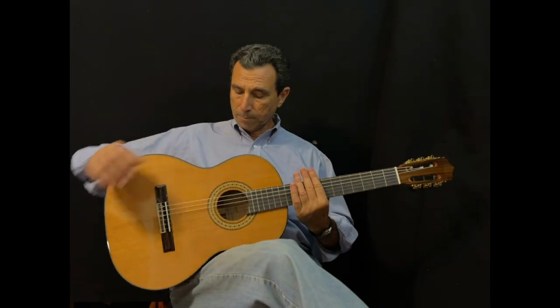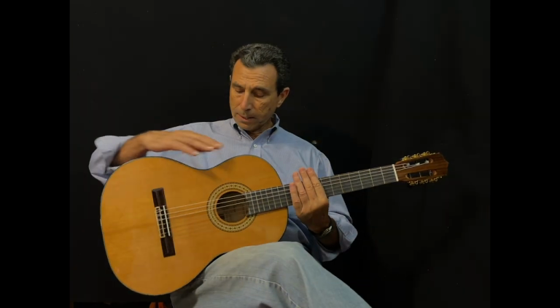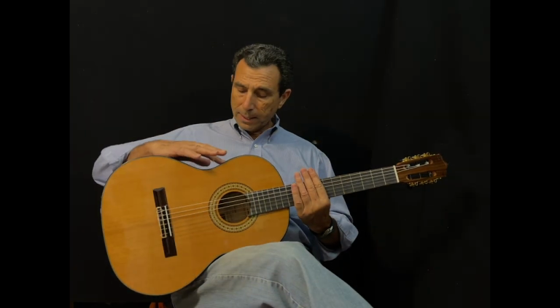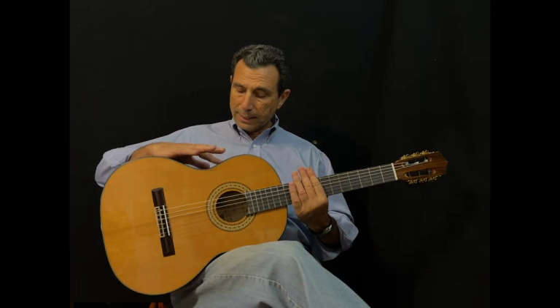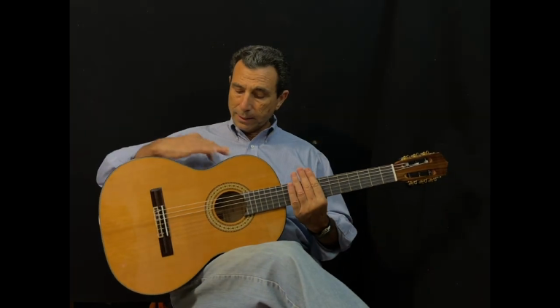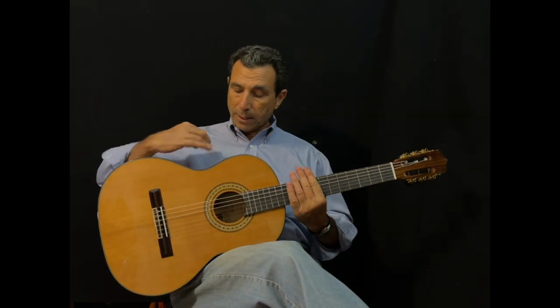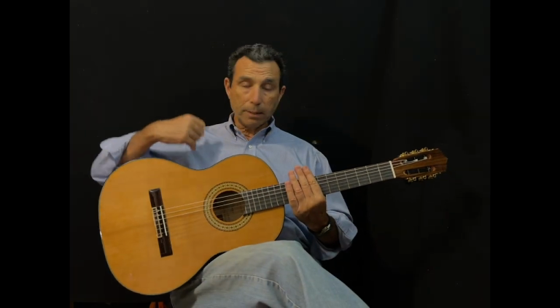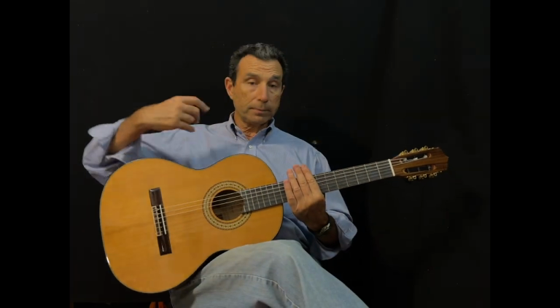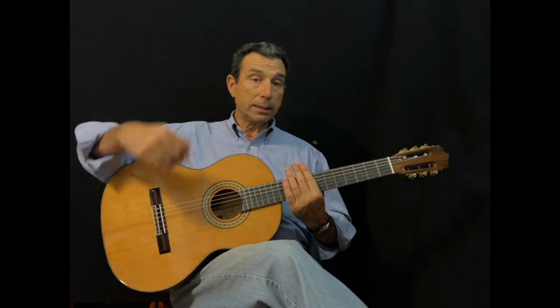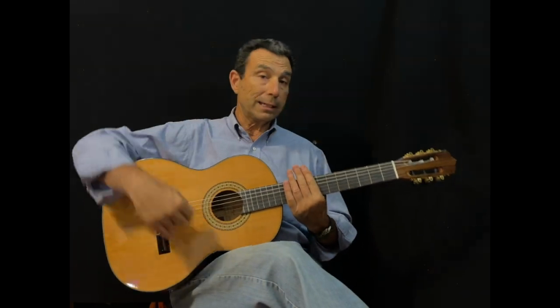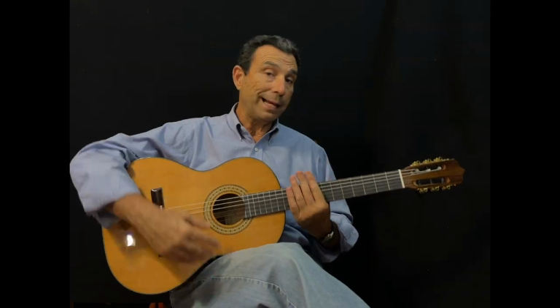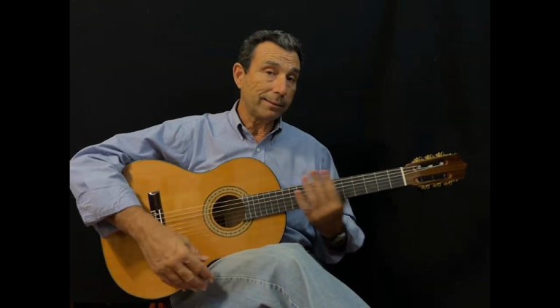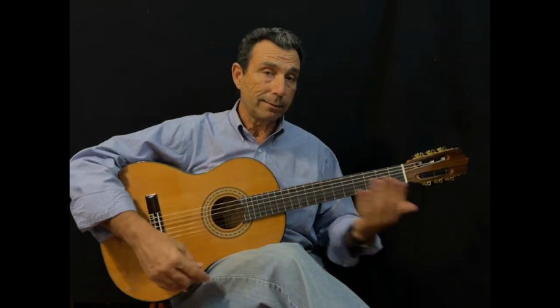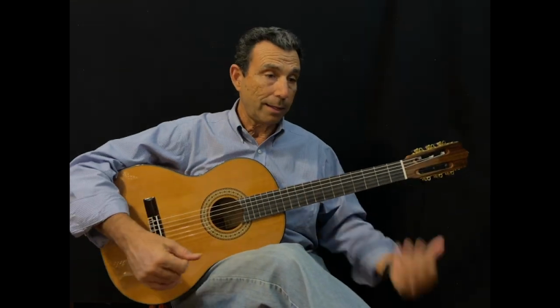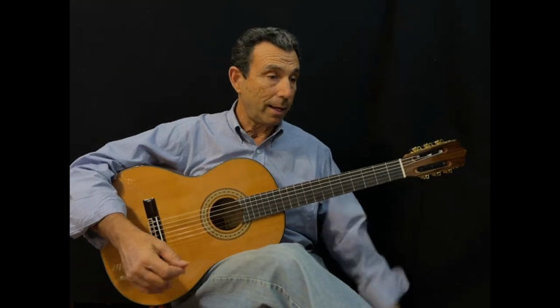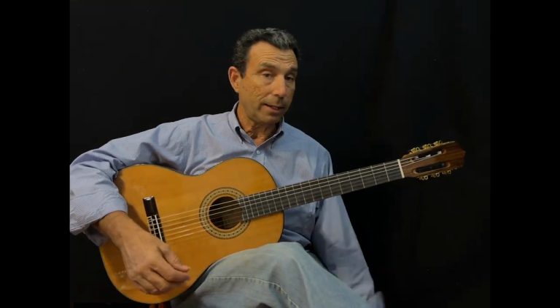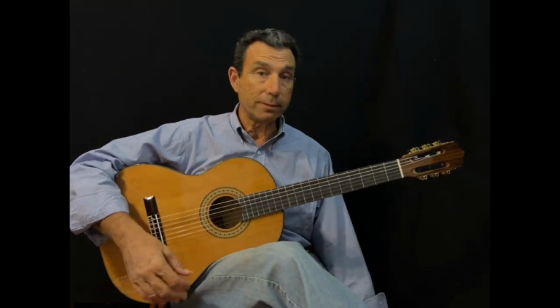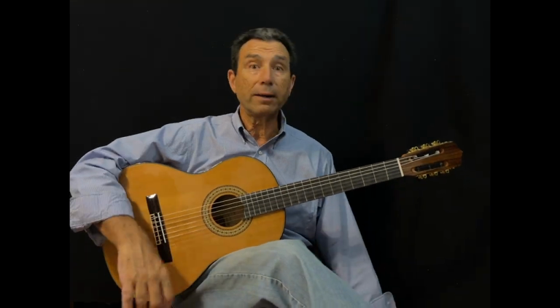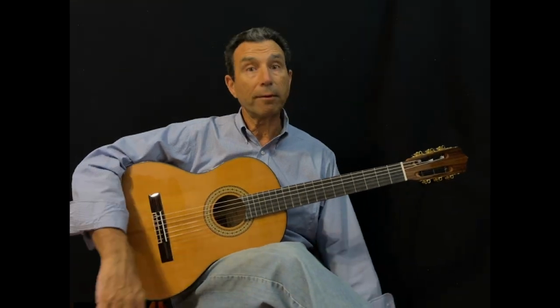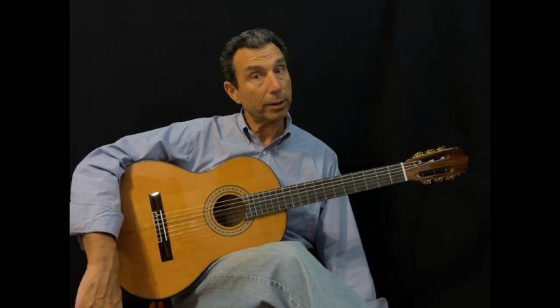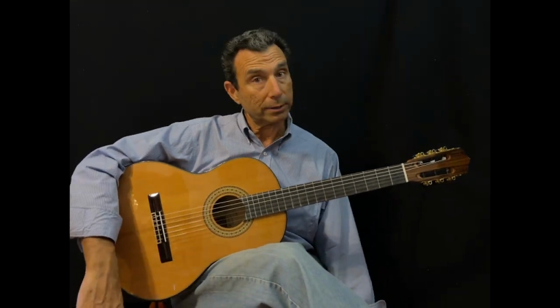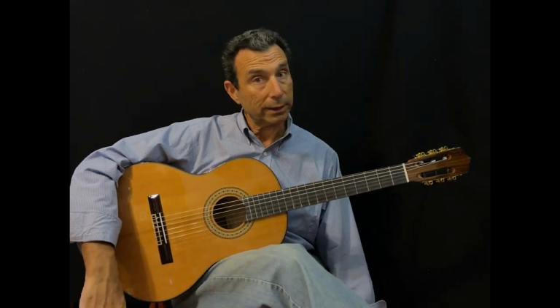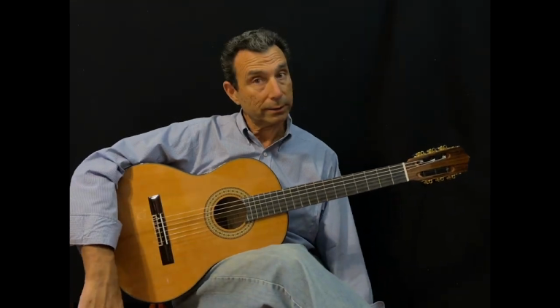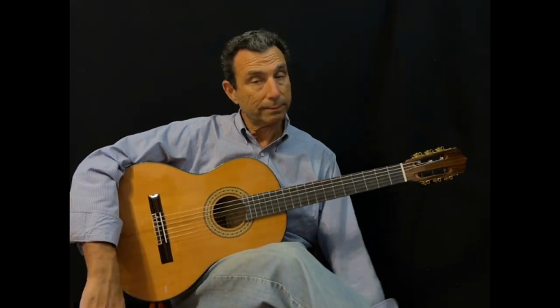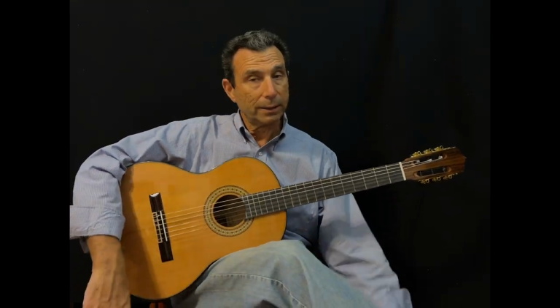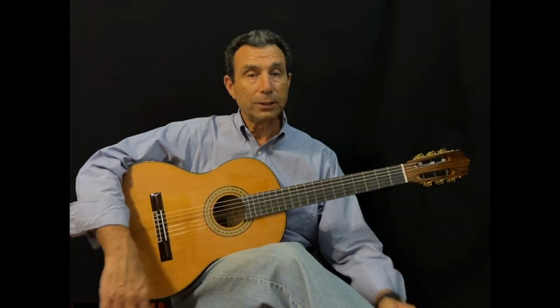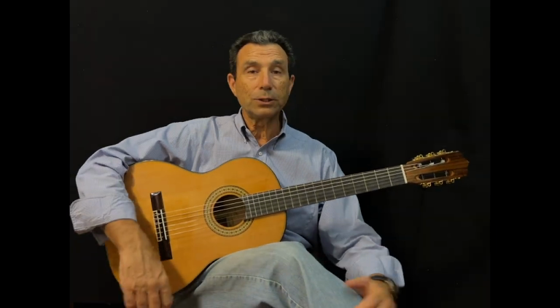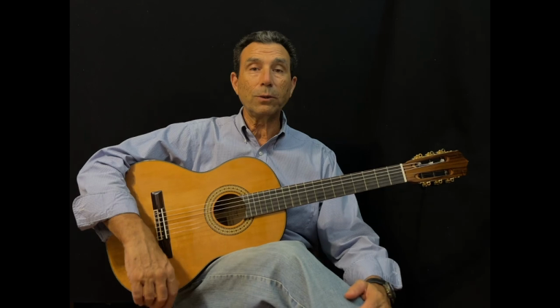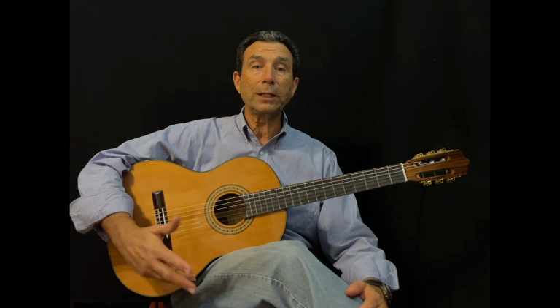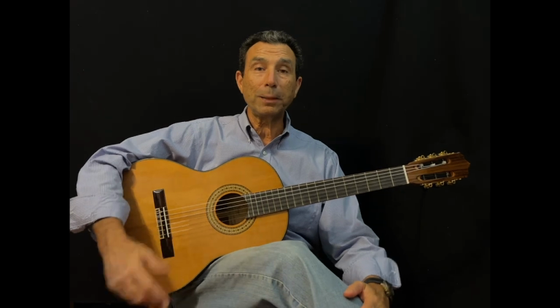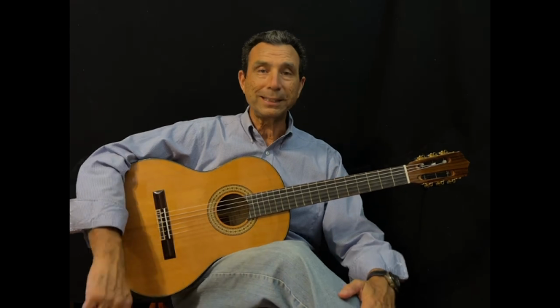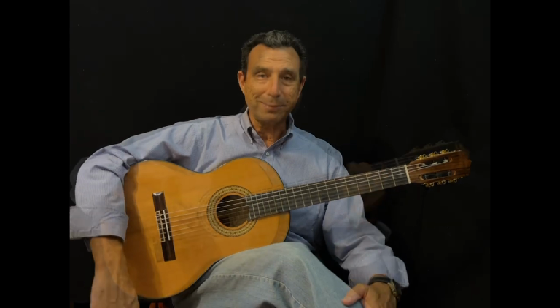The guitar is light and very resonant. So let's play something.